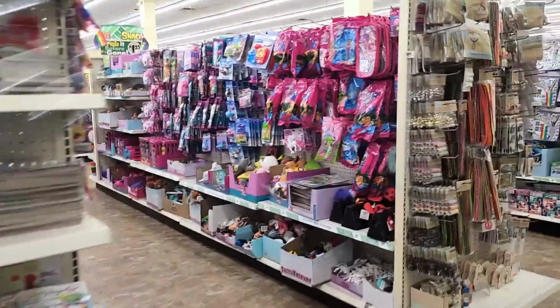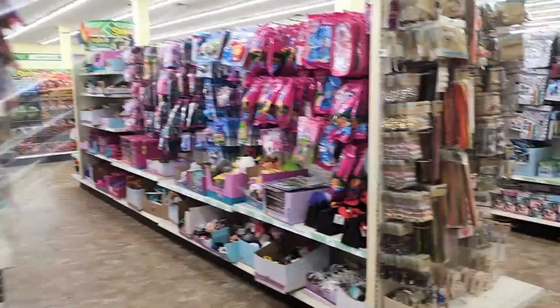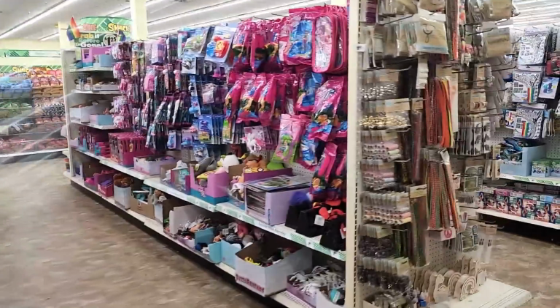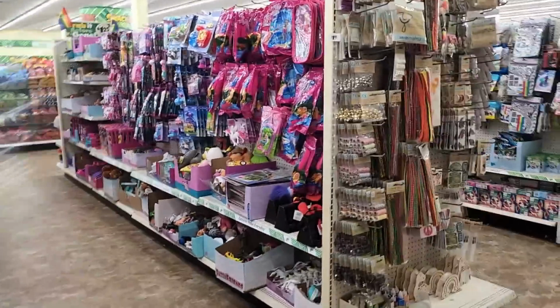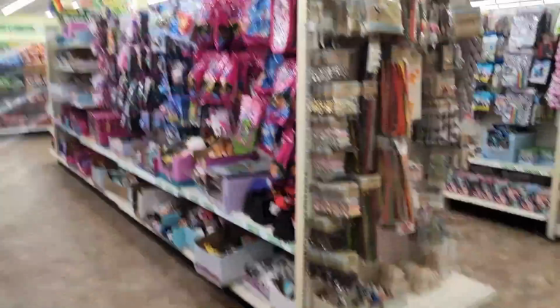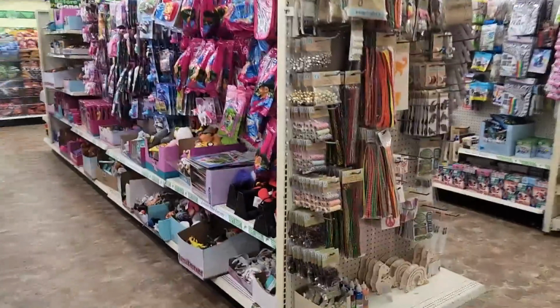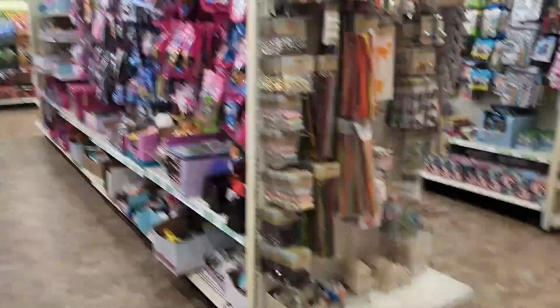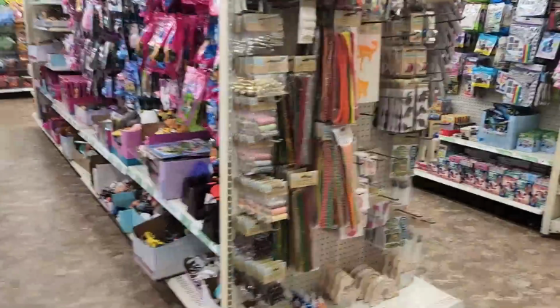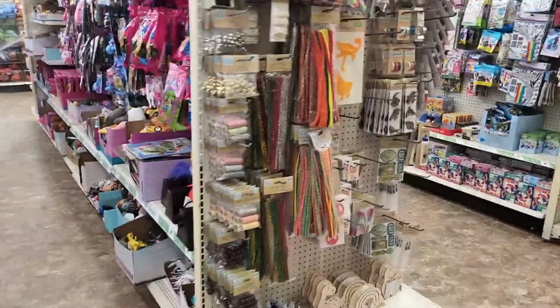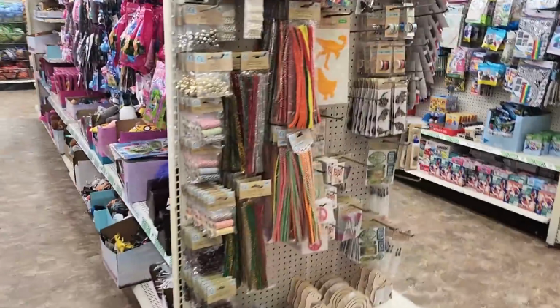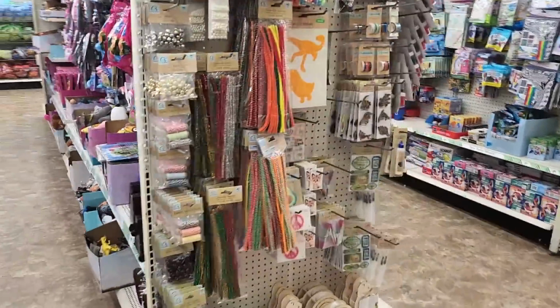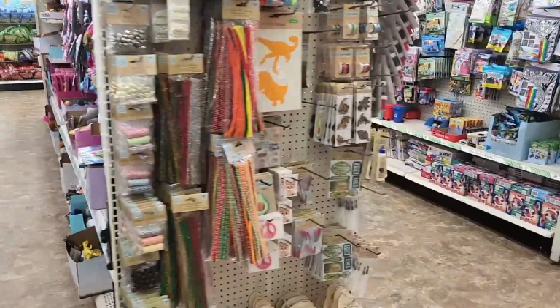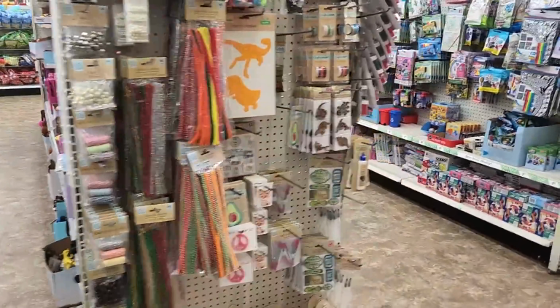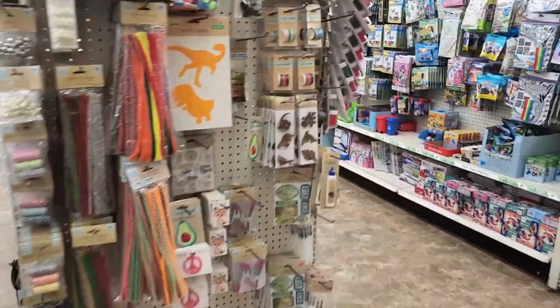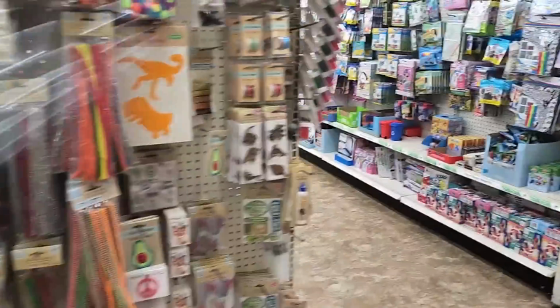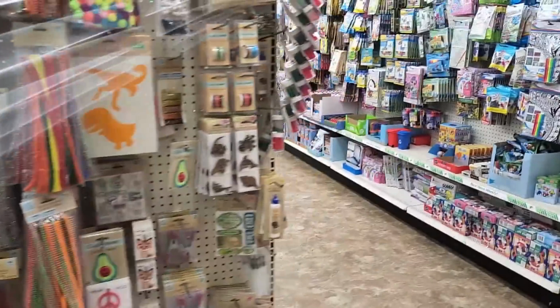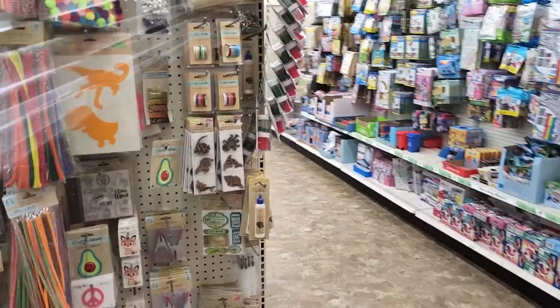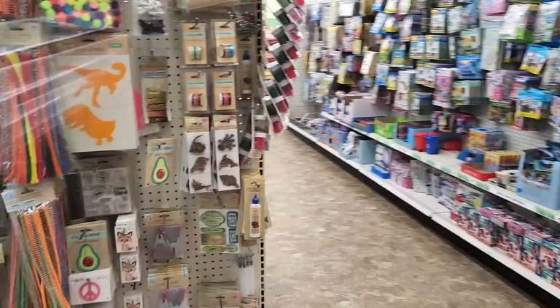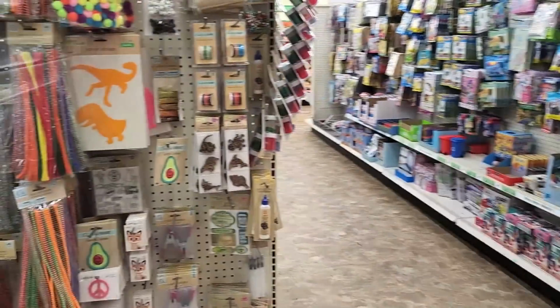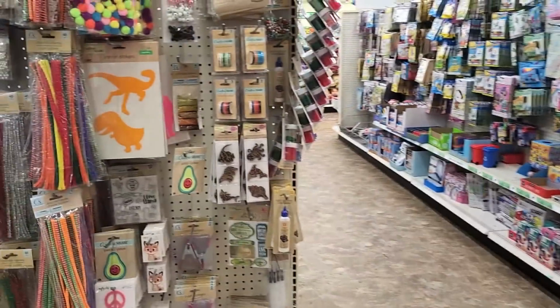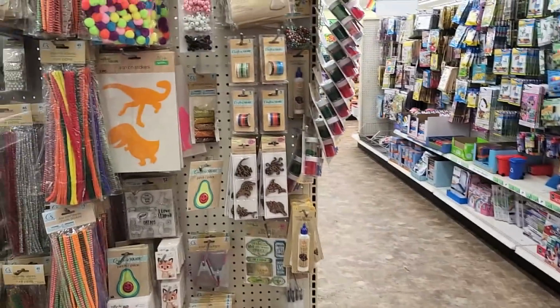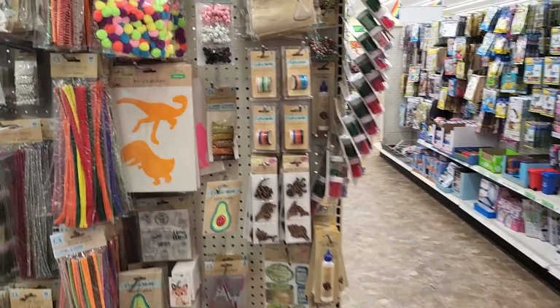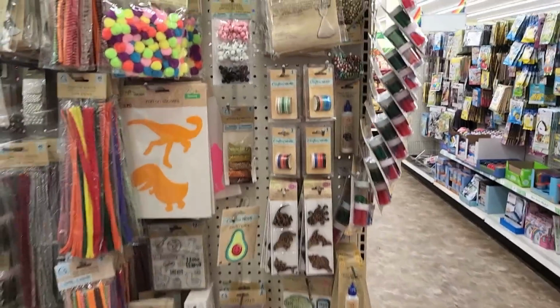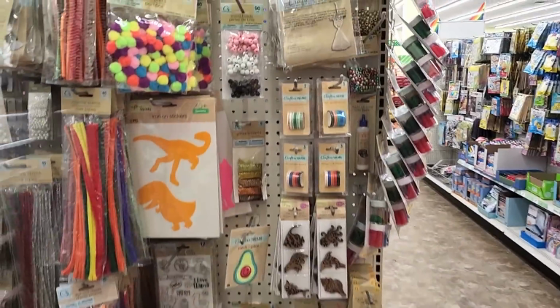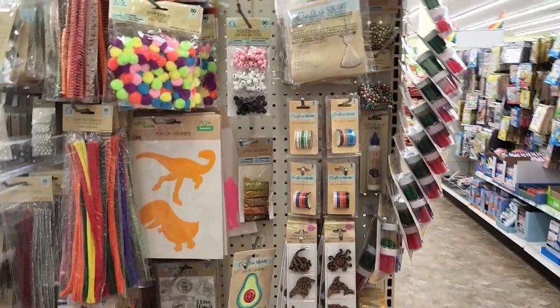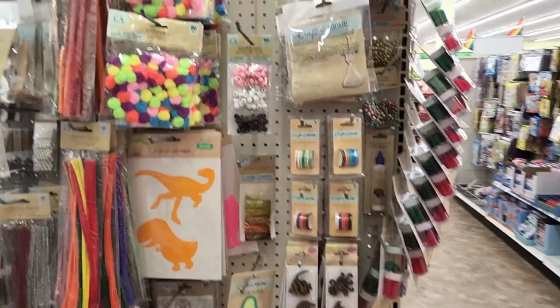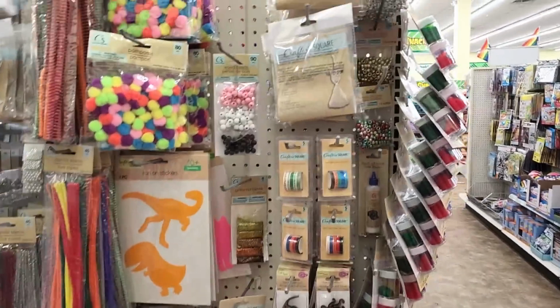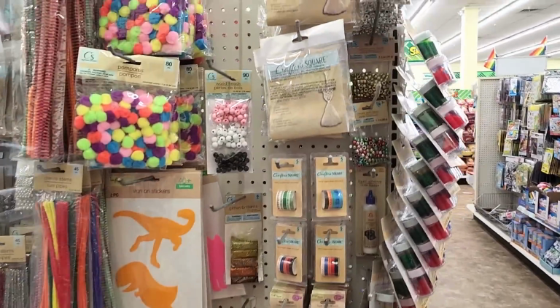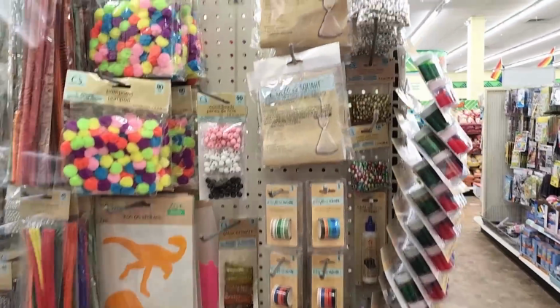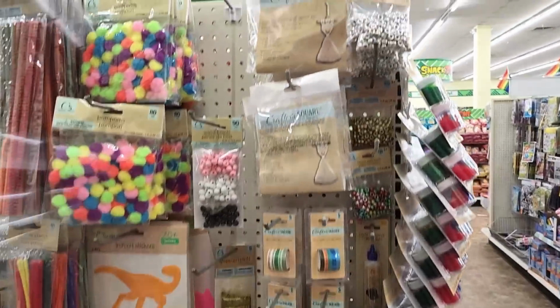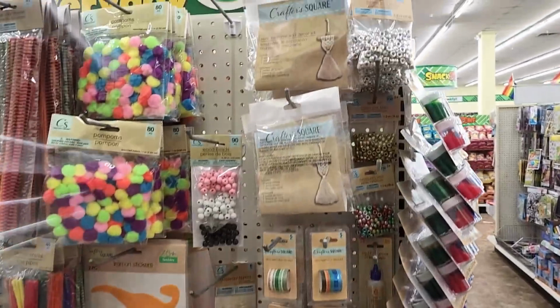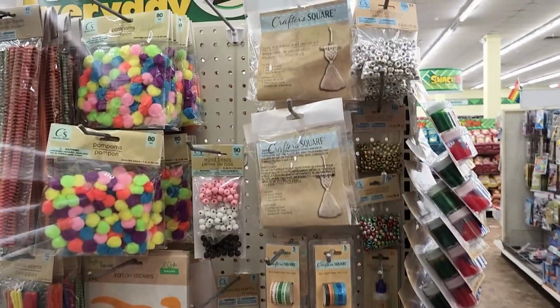If you are interested in other items in Dollar Tree, let me know and I'll start sharing that with you.